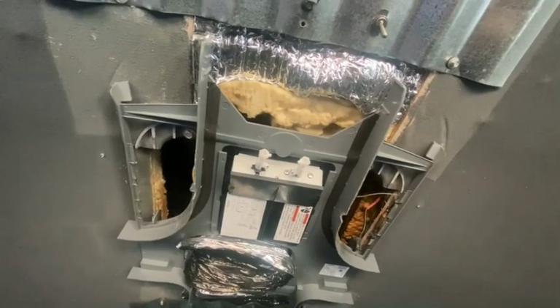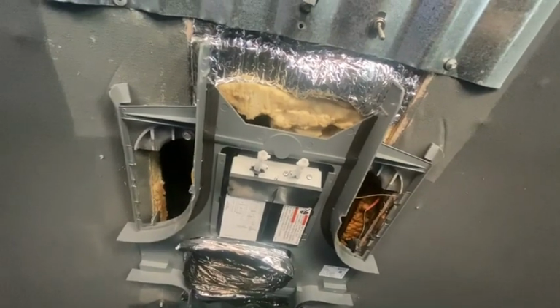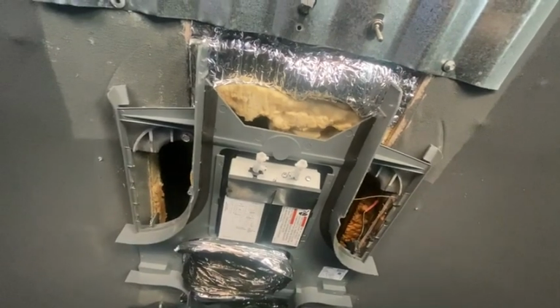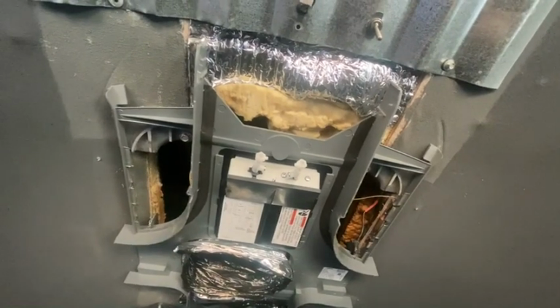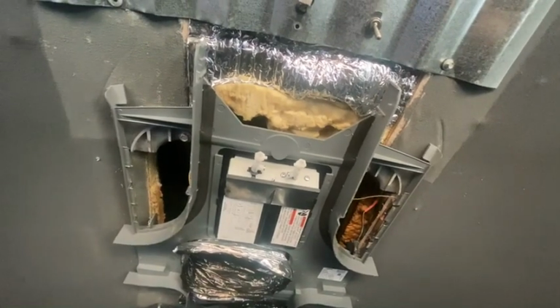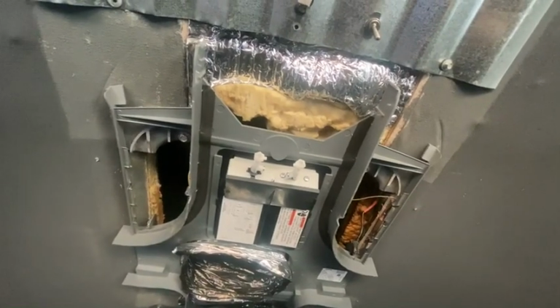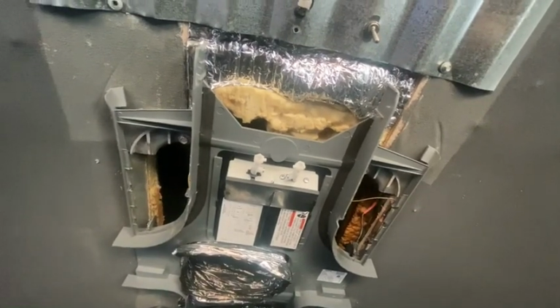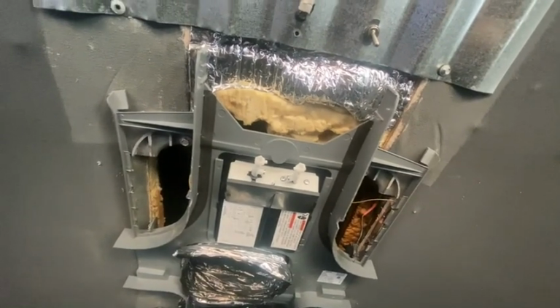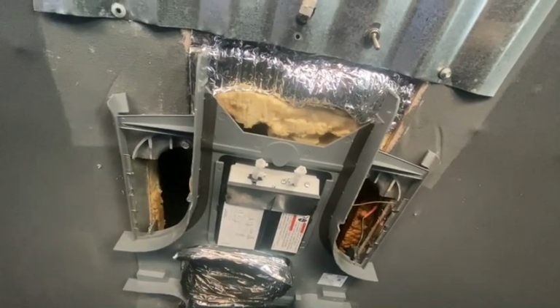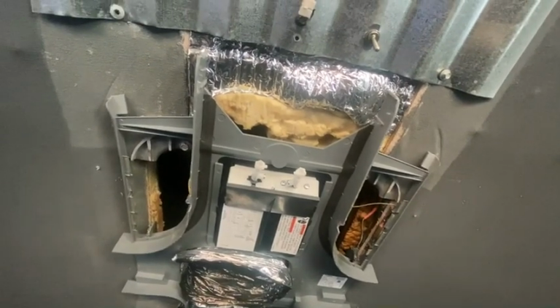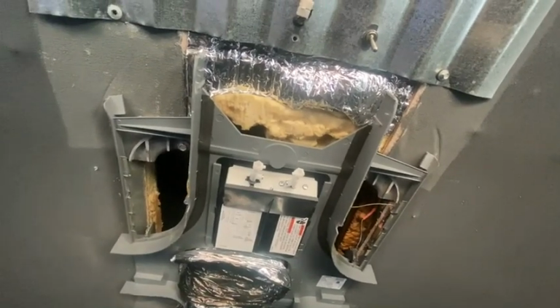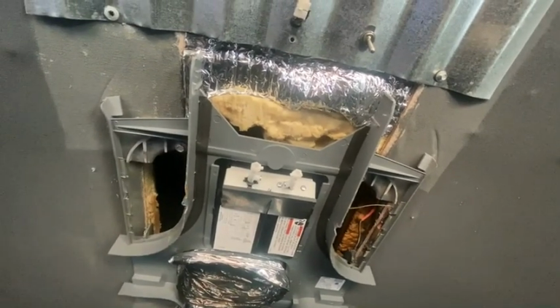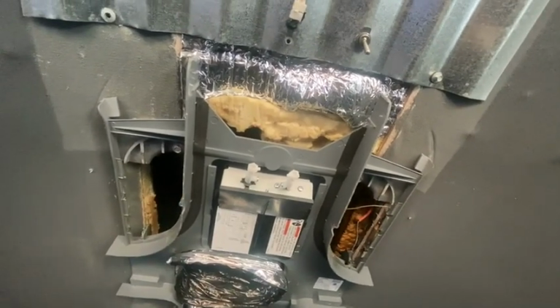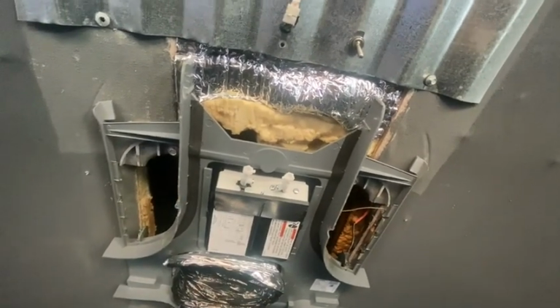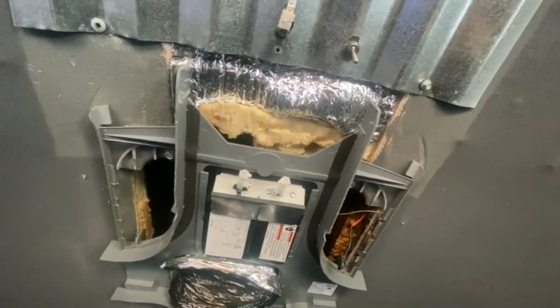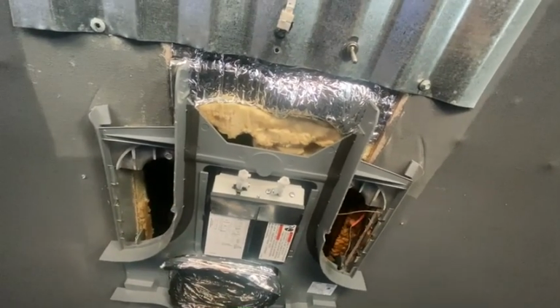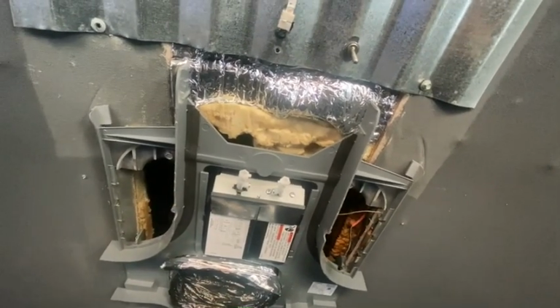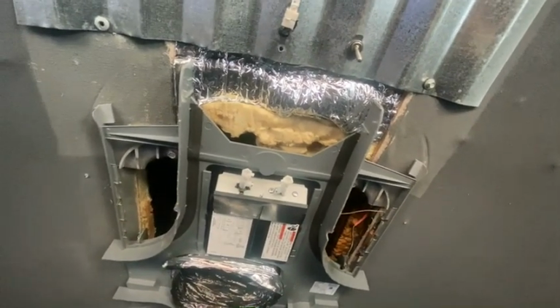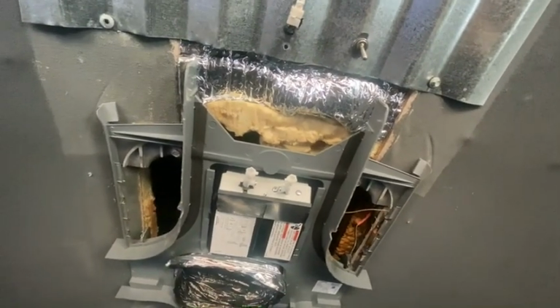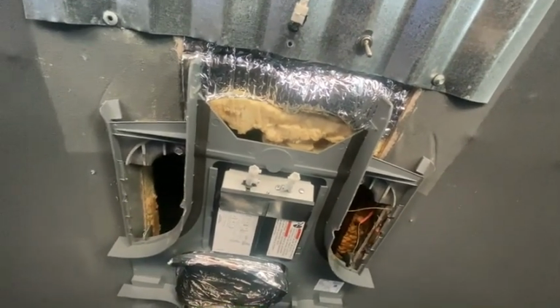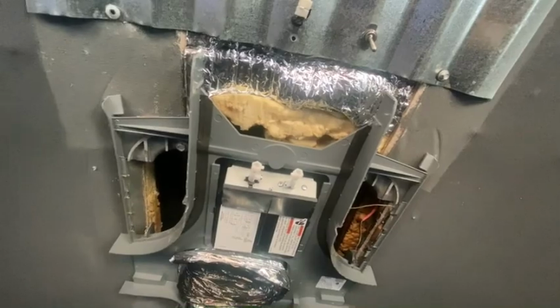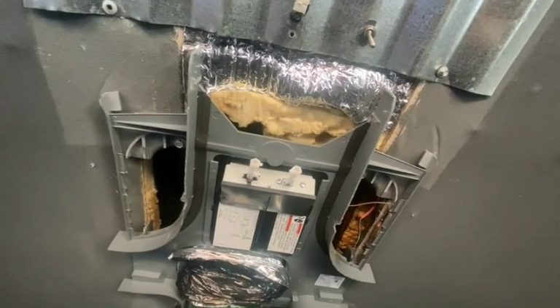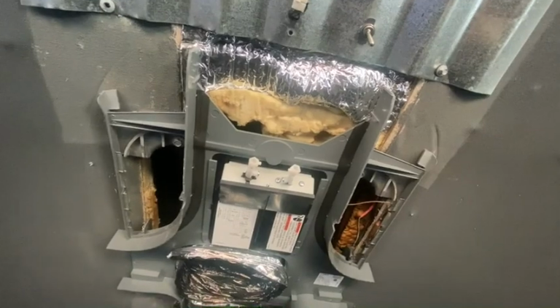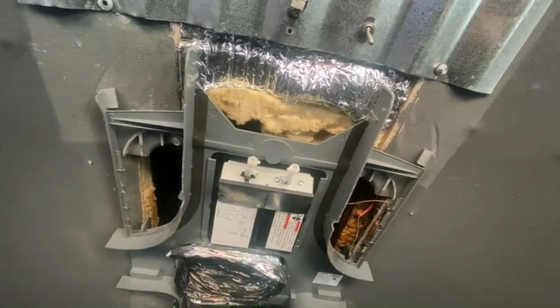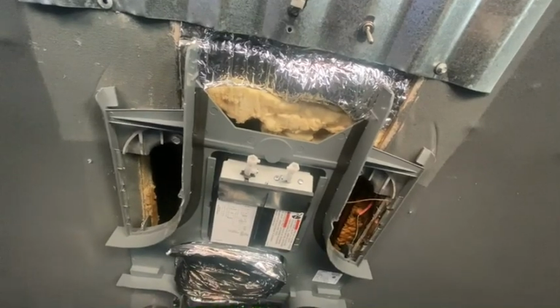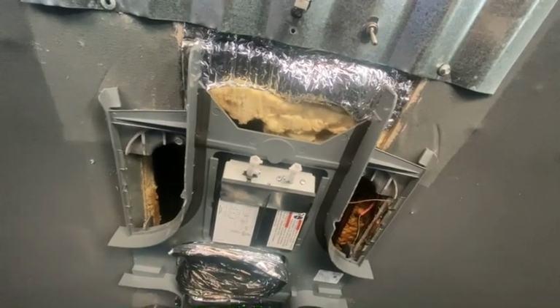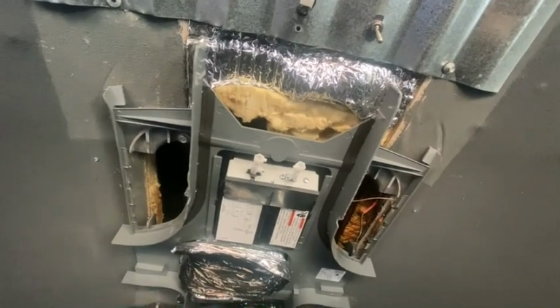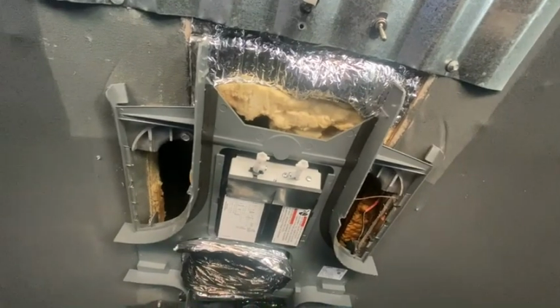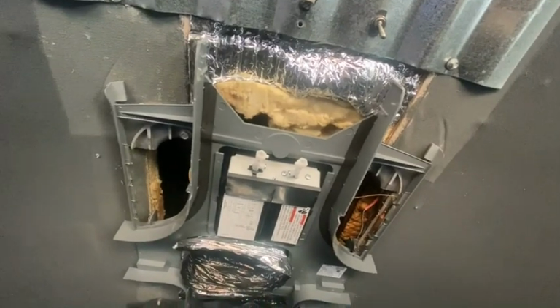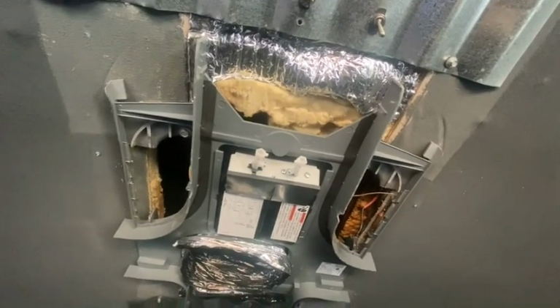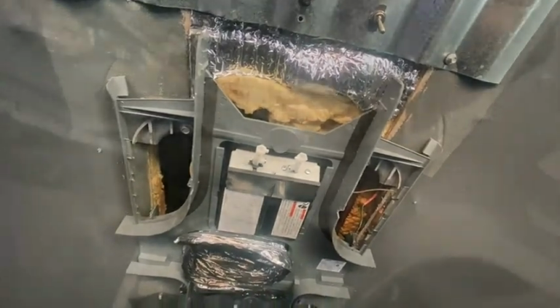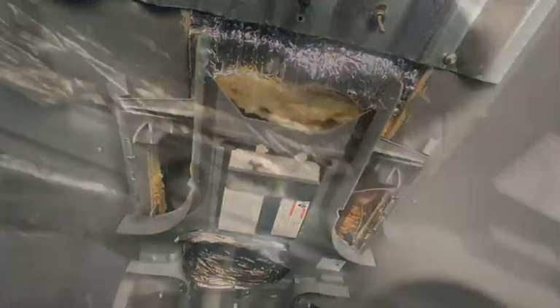I got a piece of metal today to patch up the hole, and then the solar panels can get mounted on the roof — one more thing done.